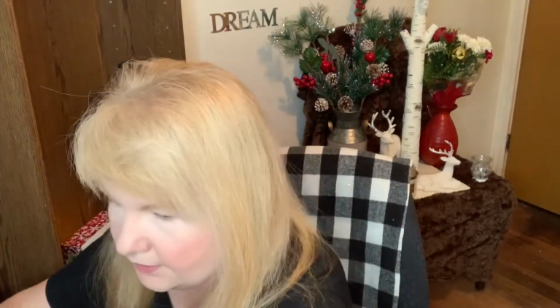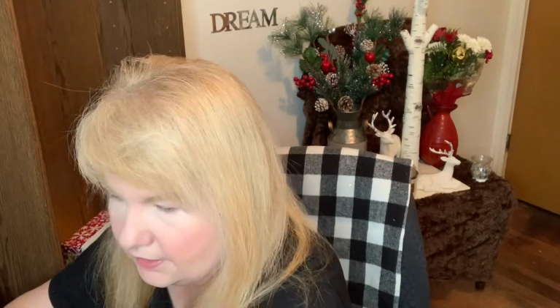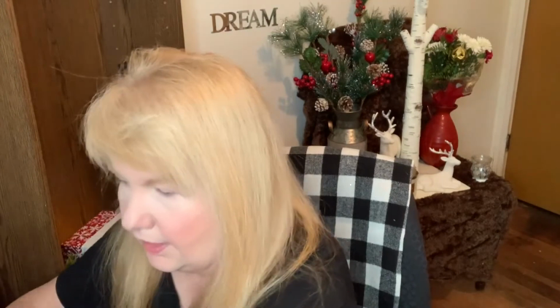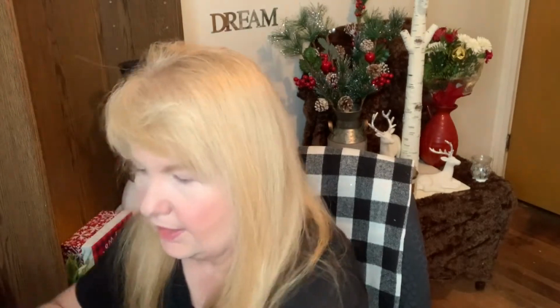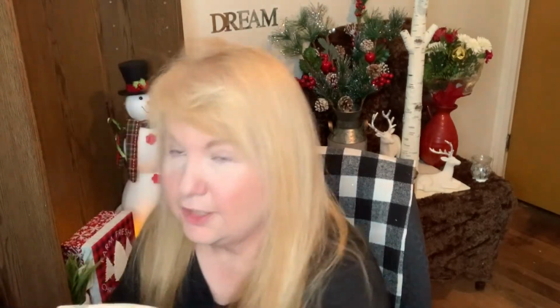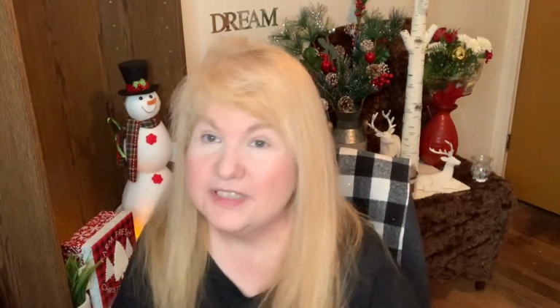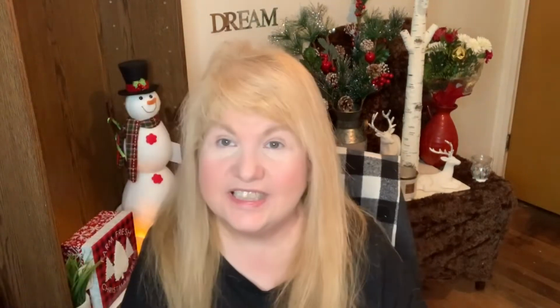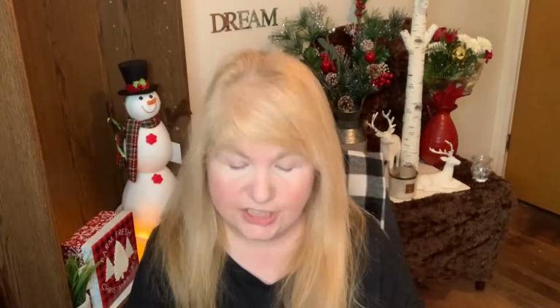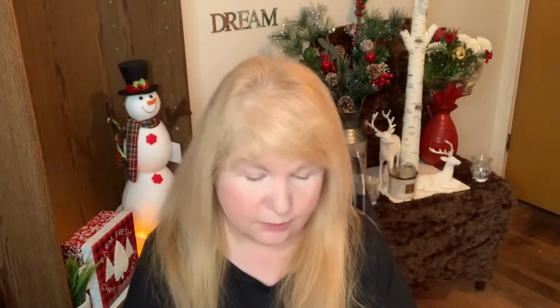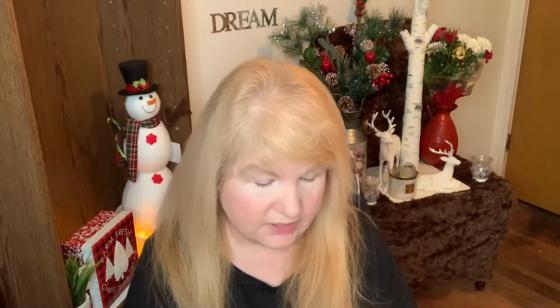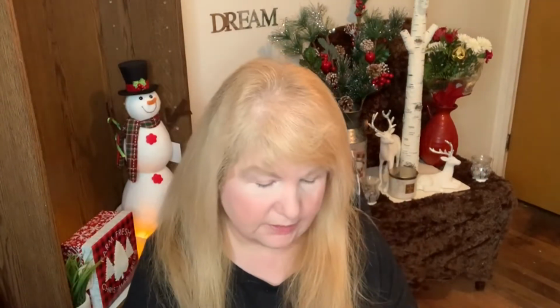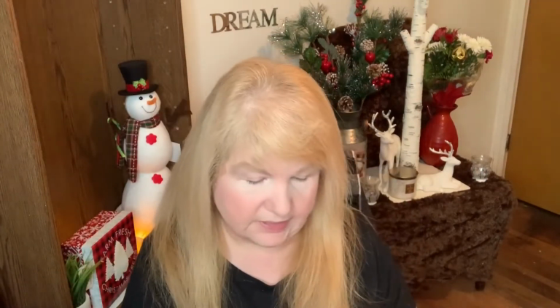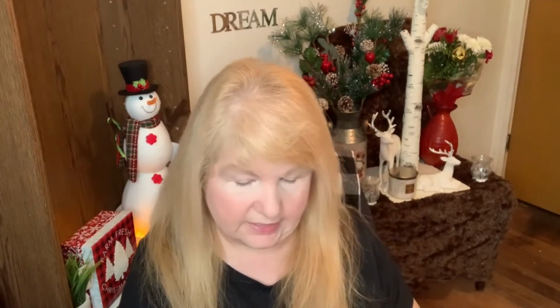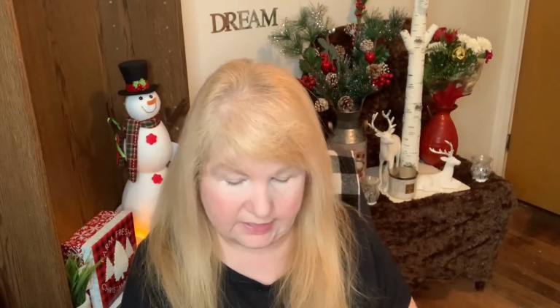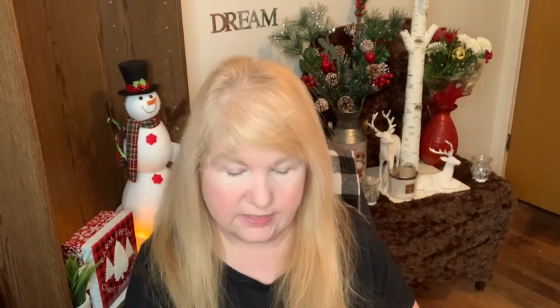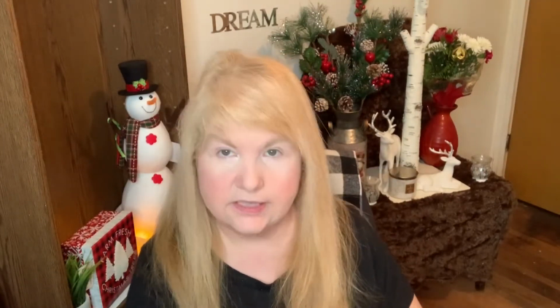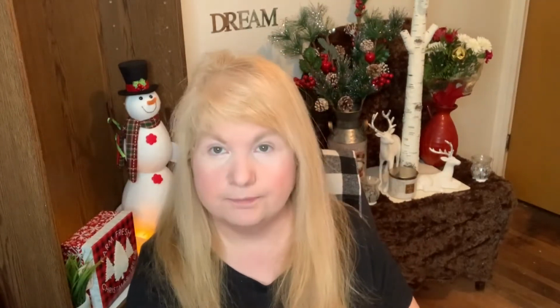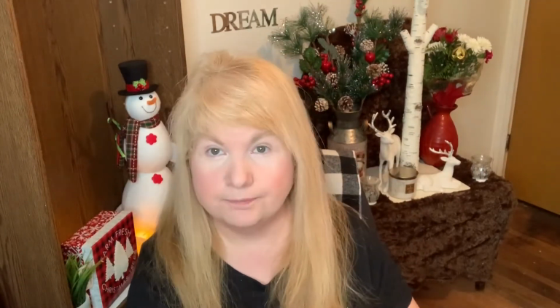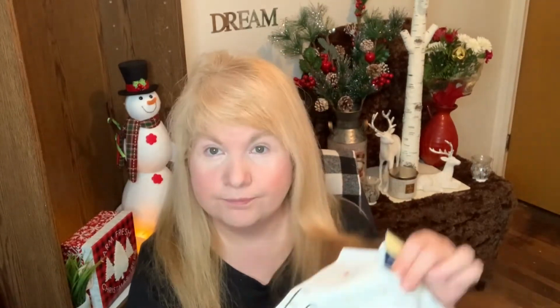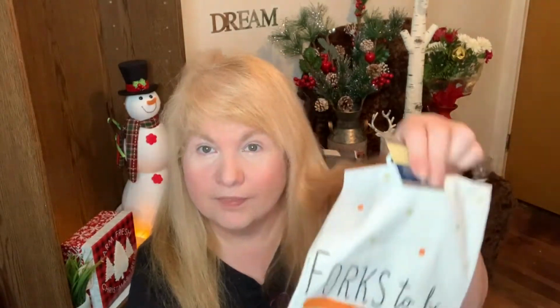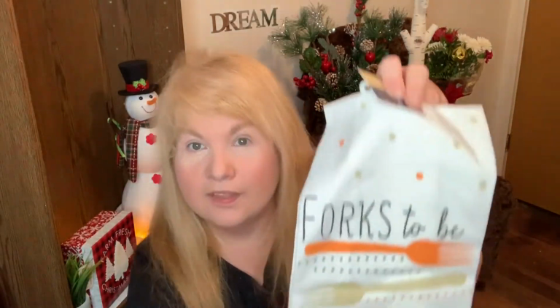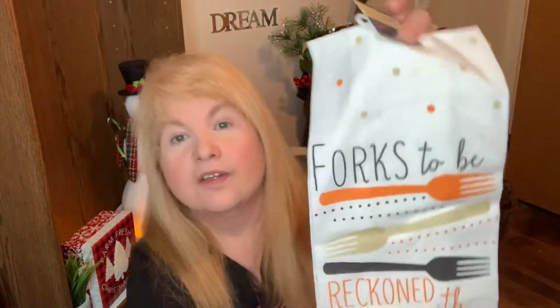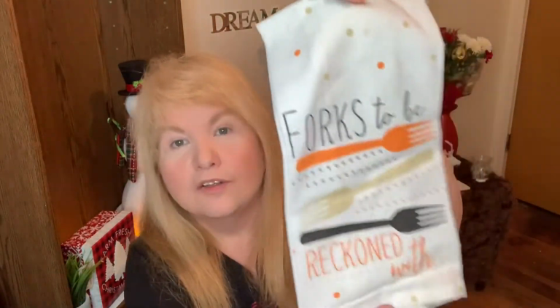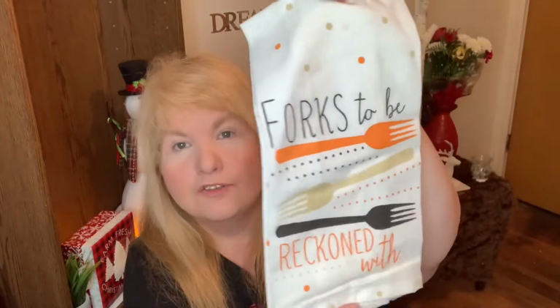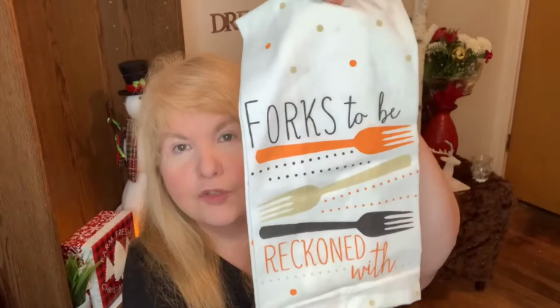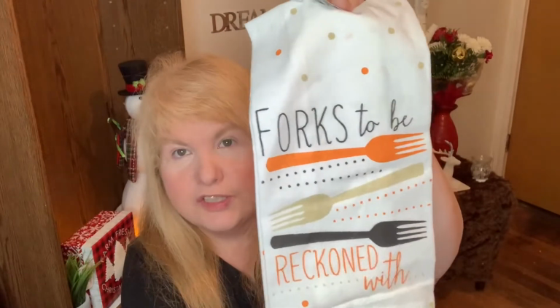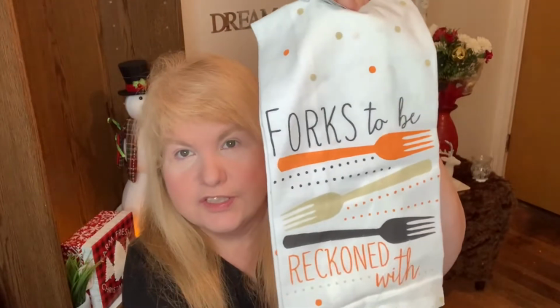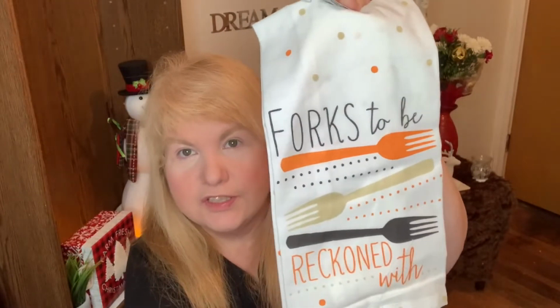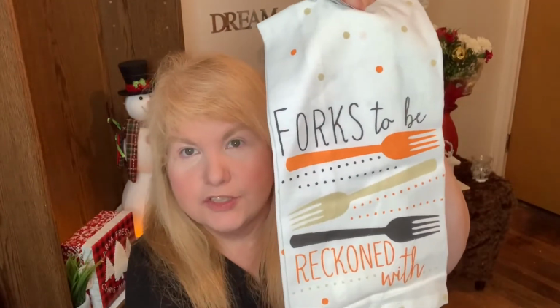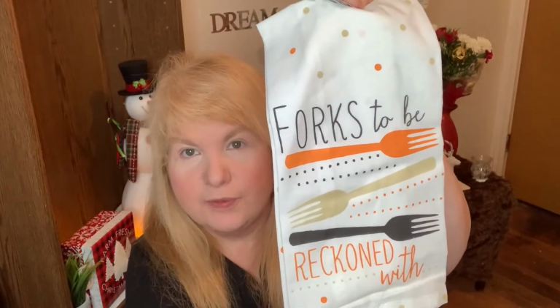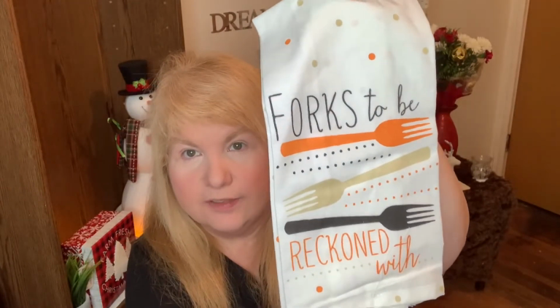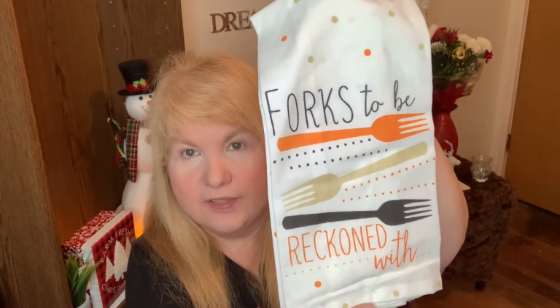I got a couple of dish towels. This one says 'Forks to Reckon With.'